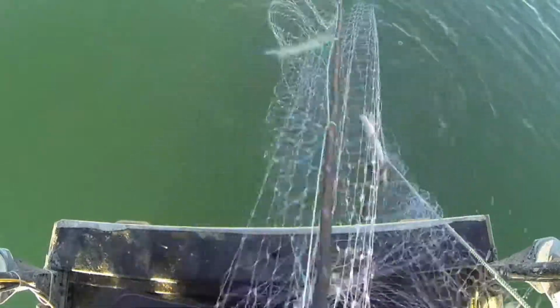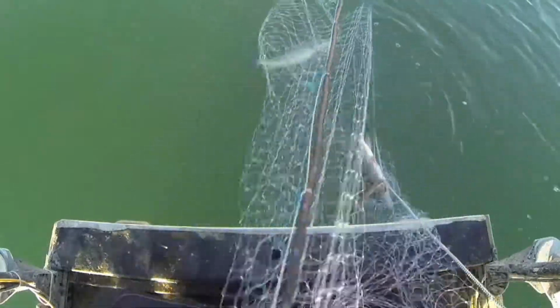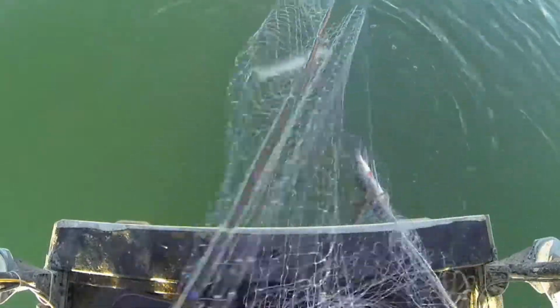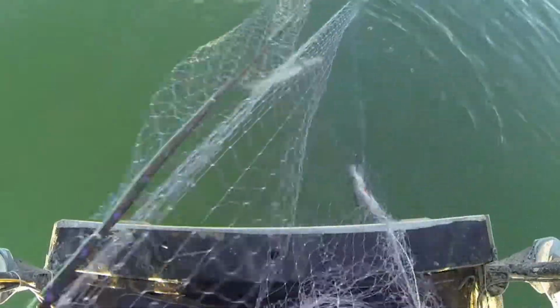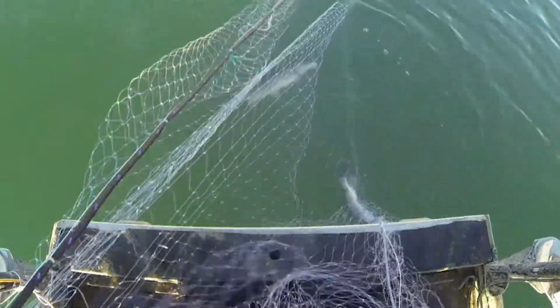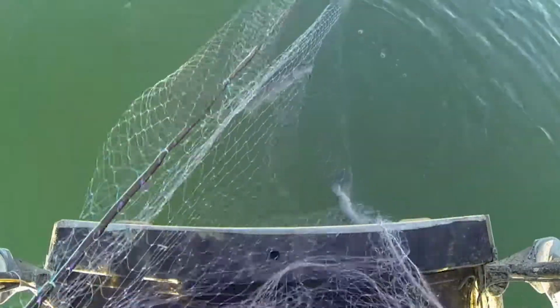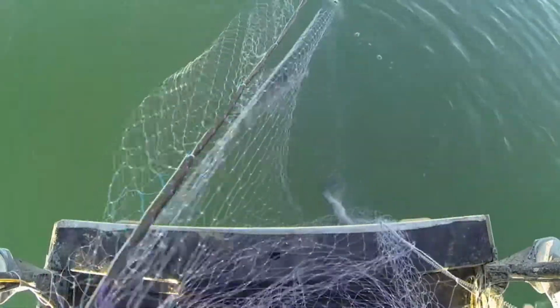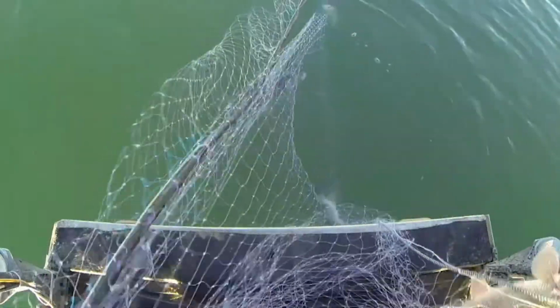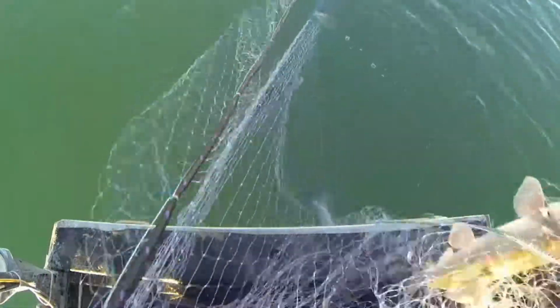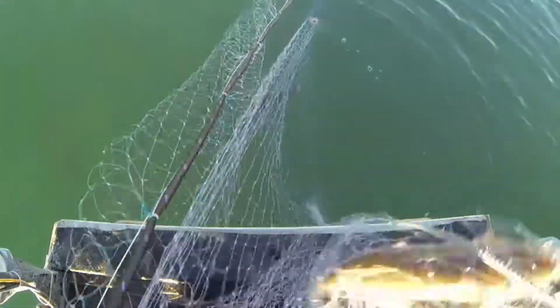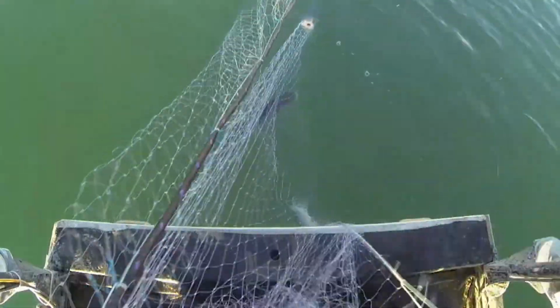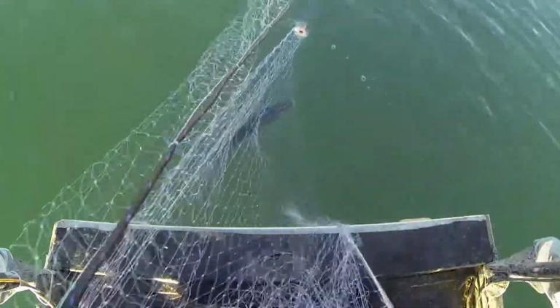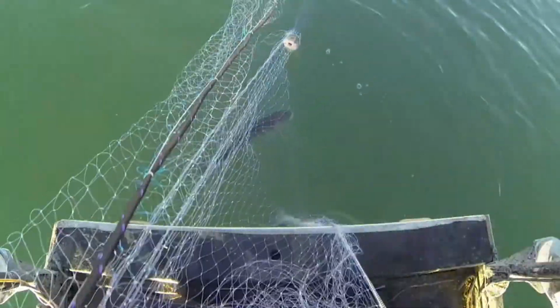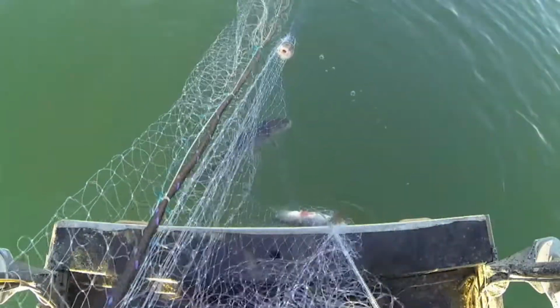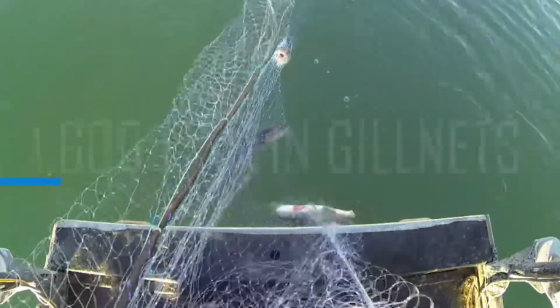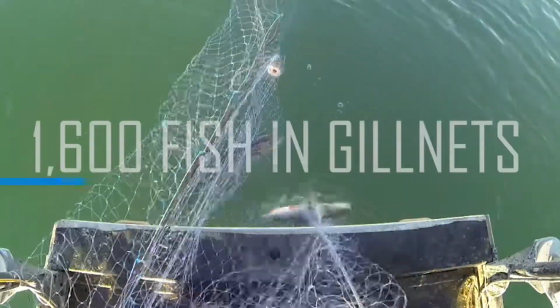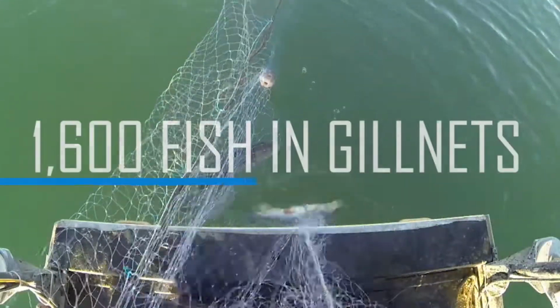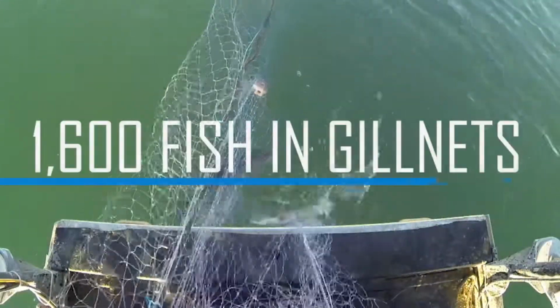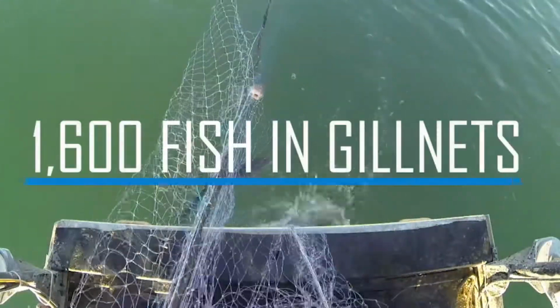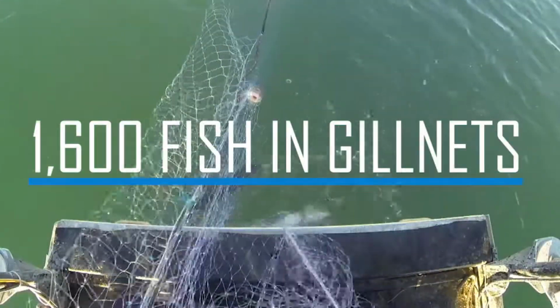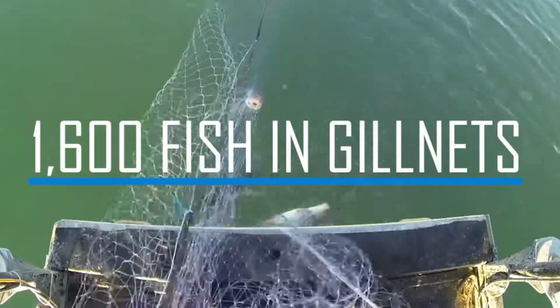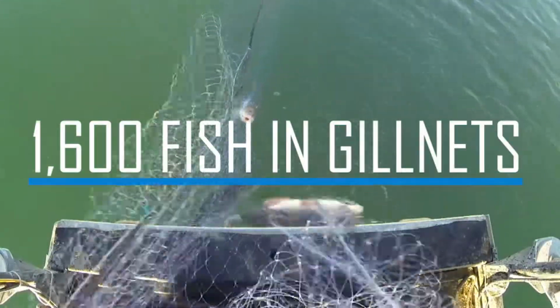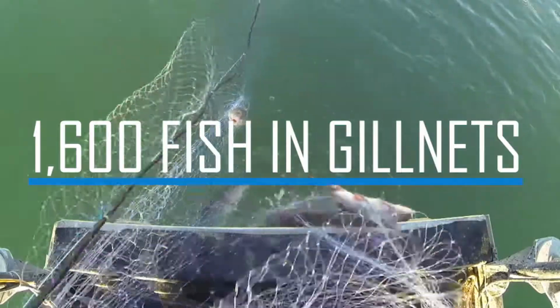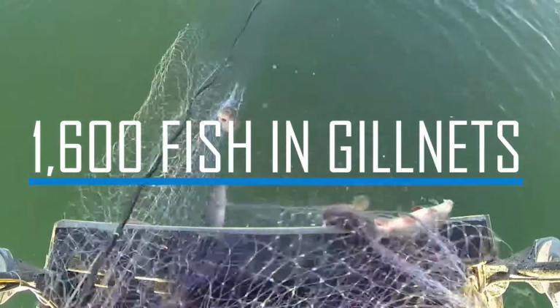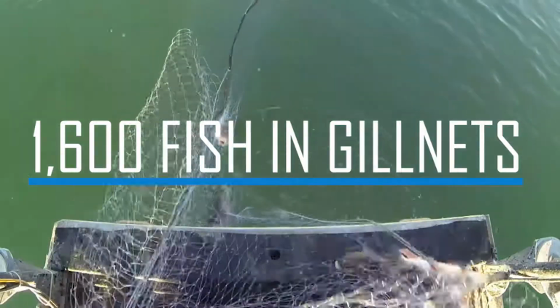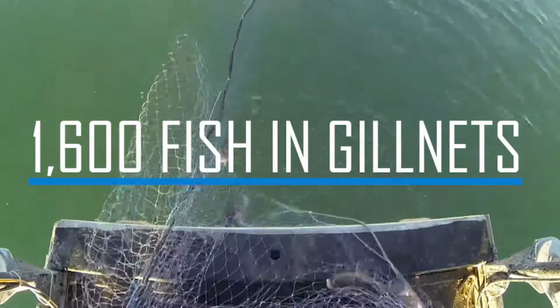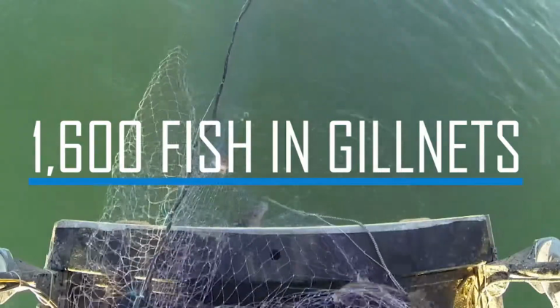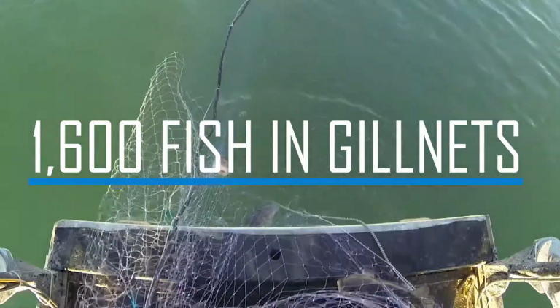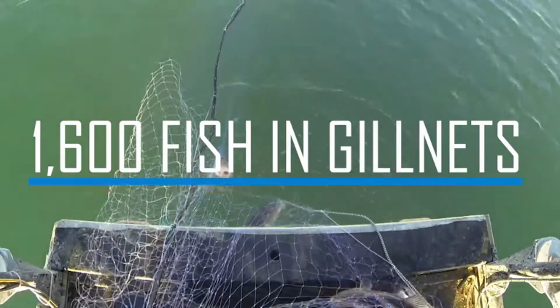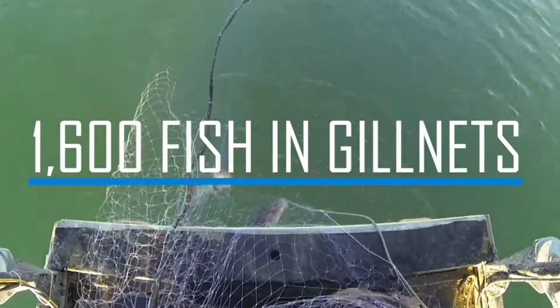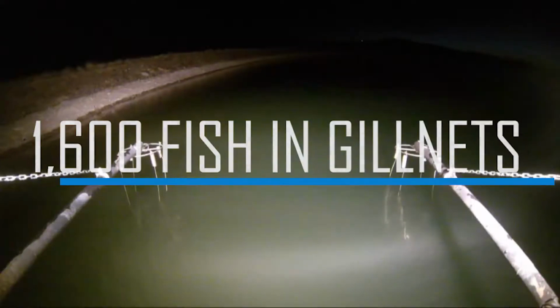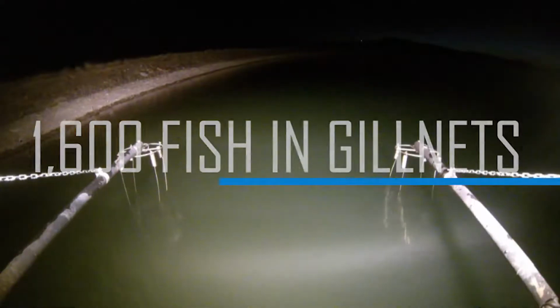After two trips and eight days of sampling, biologists removed just over 1,600 fish in the gill nets alone.